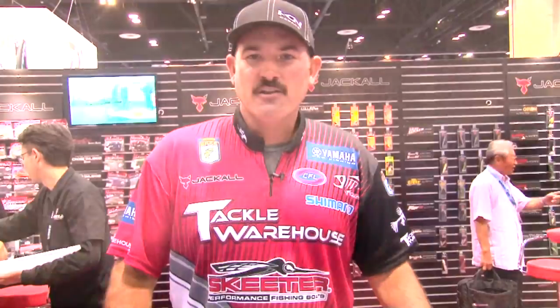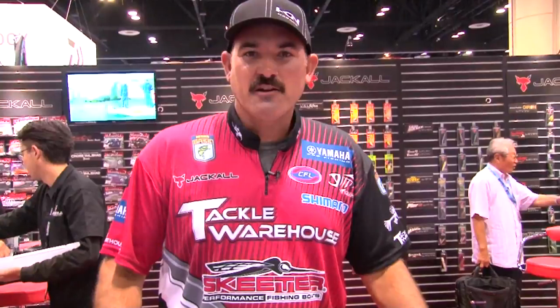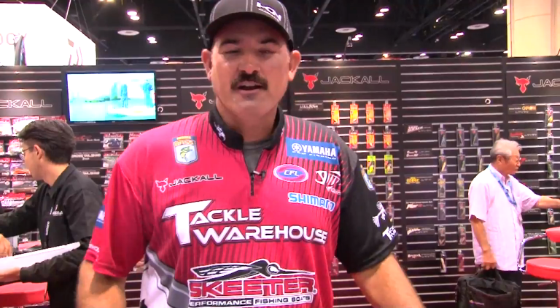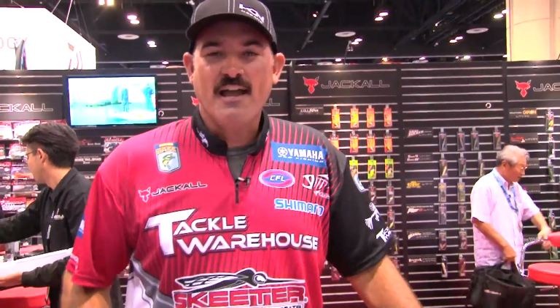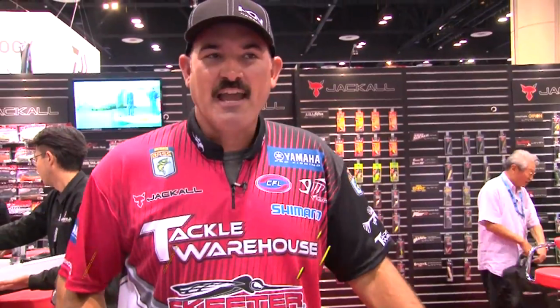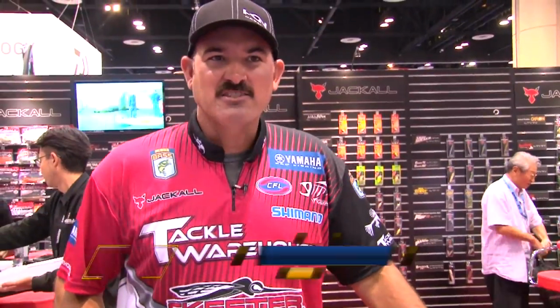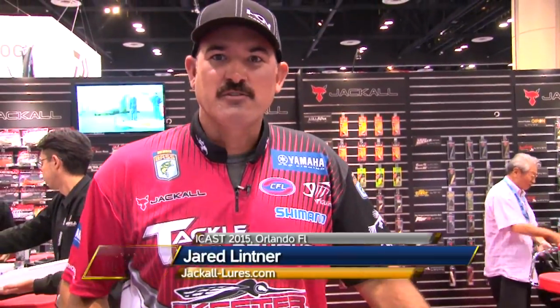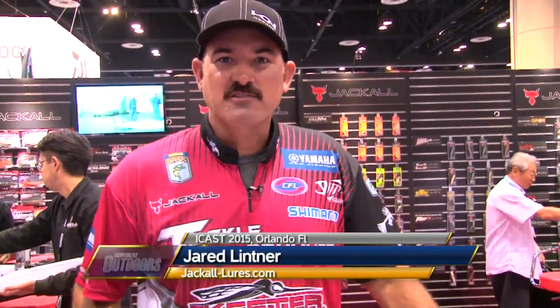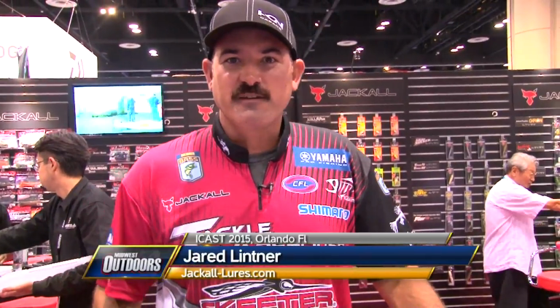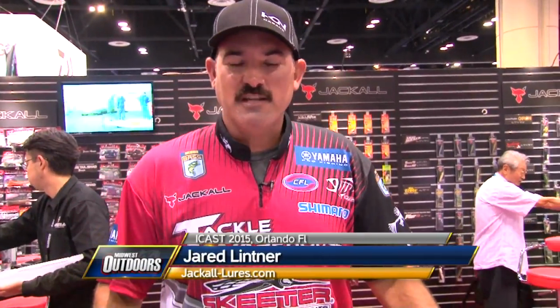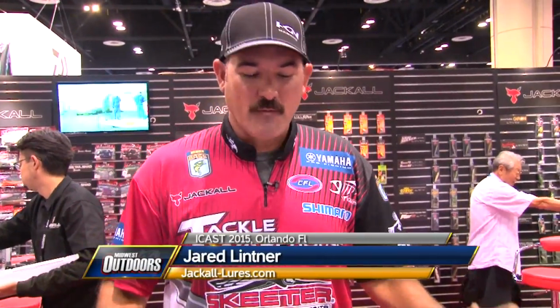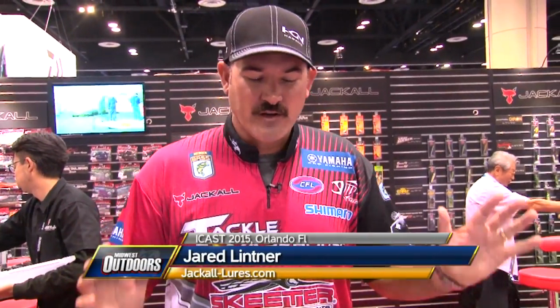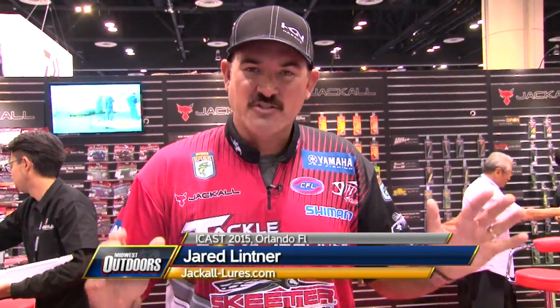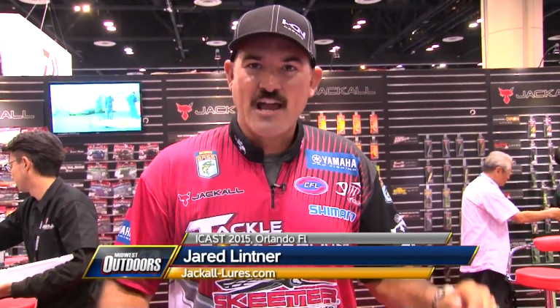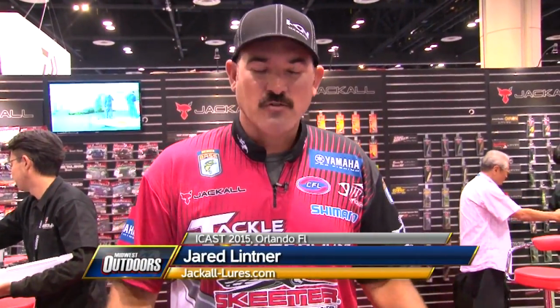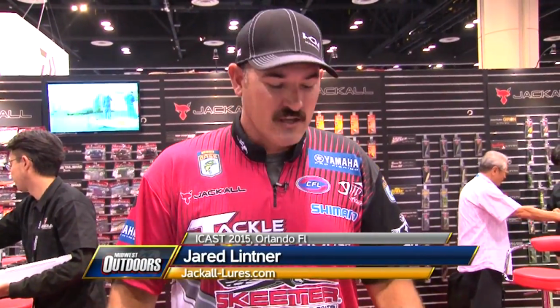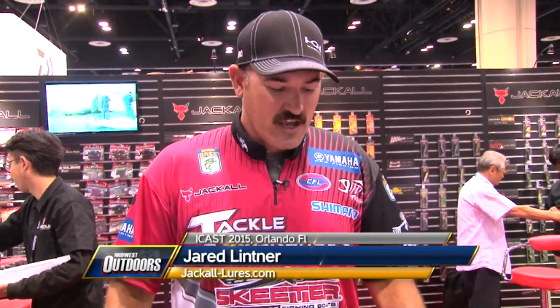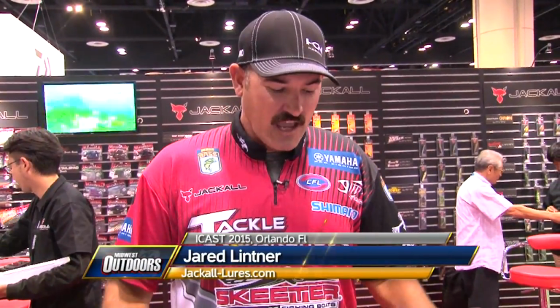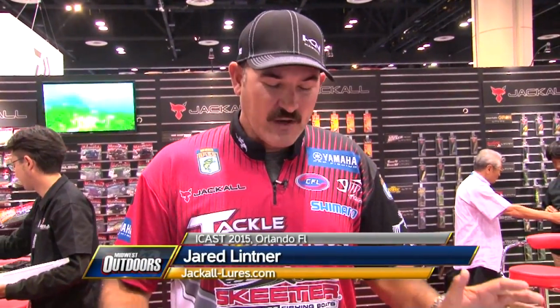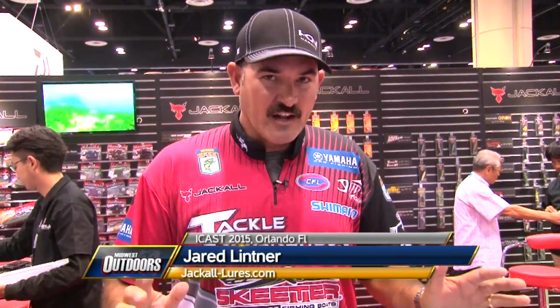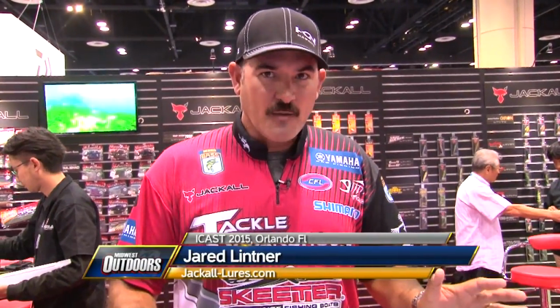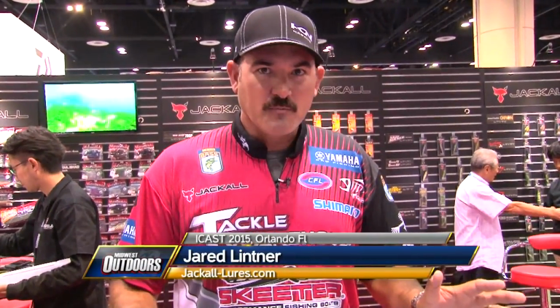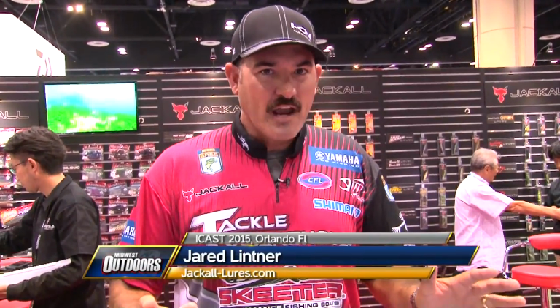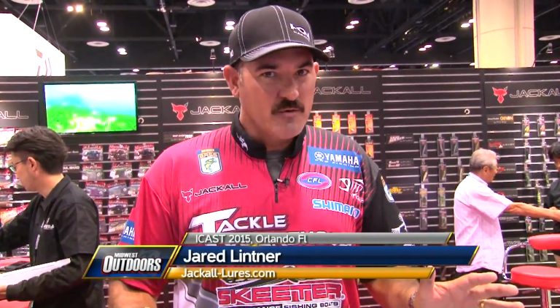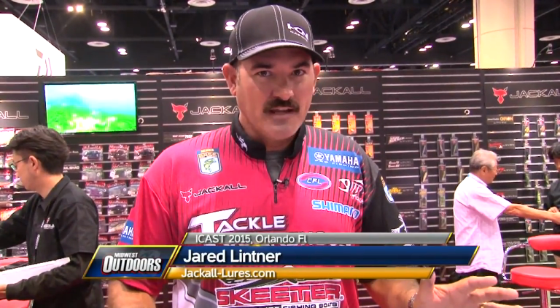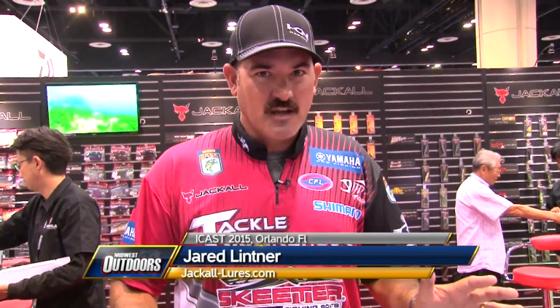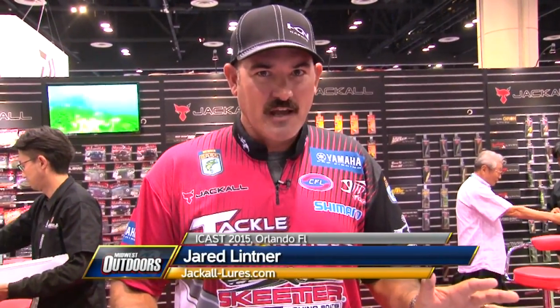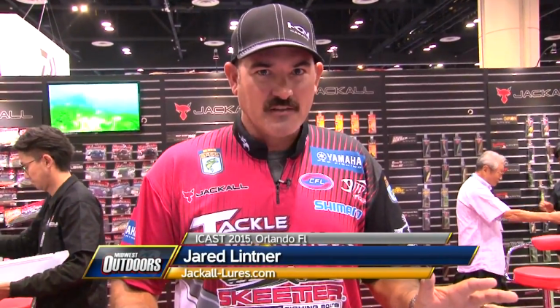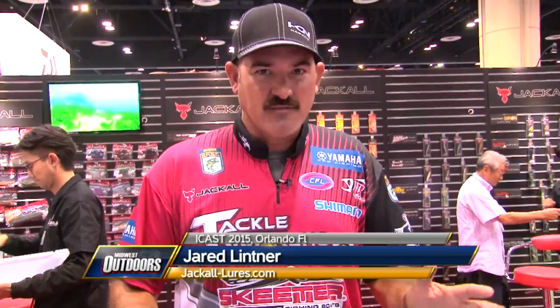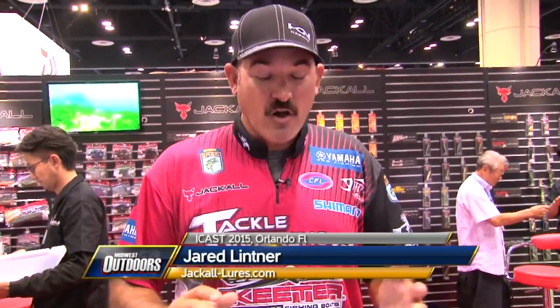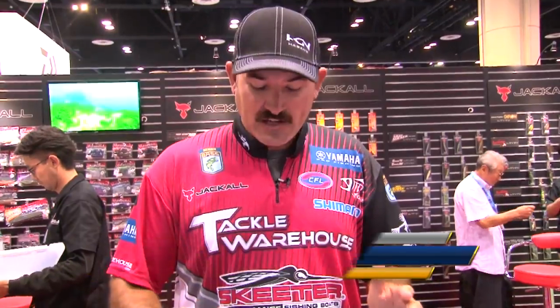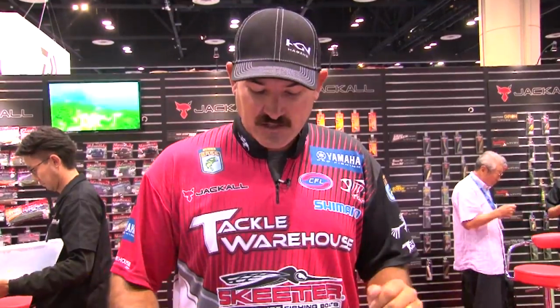Jared Lindner here at ICAST 2015. I'm over here at Jackal, and we got a couple brand new baits coming out this fall.